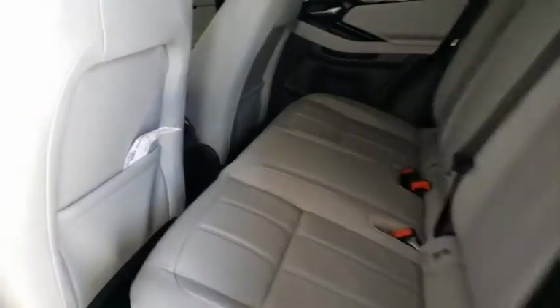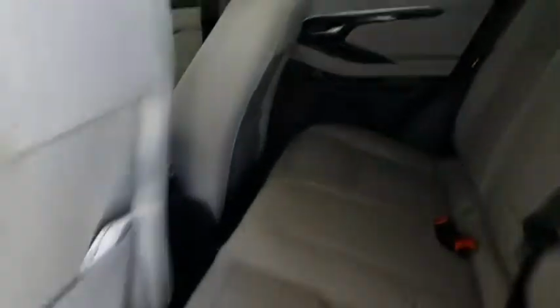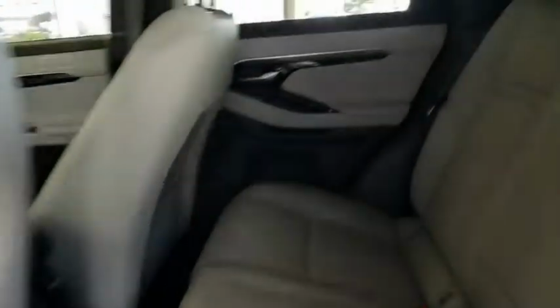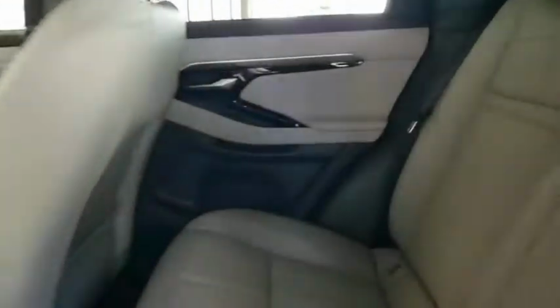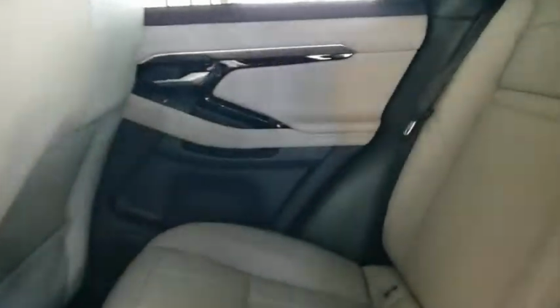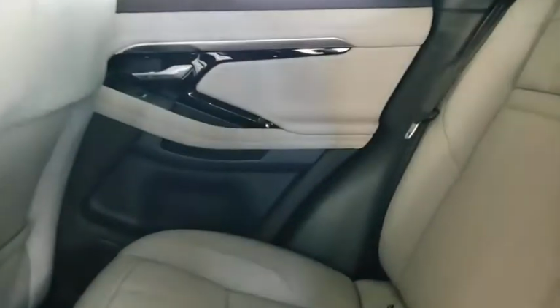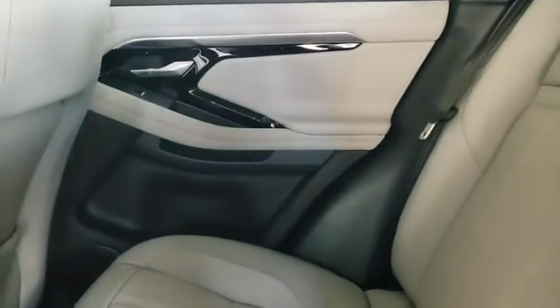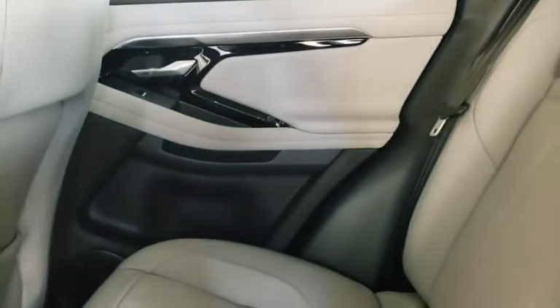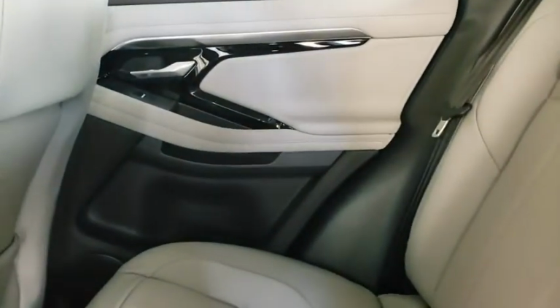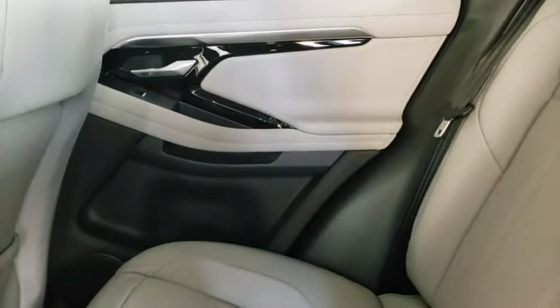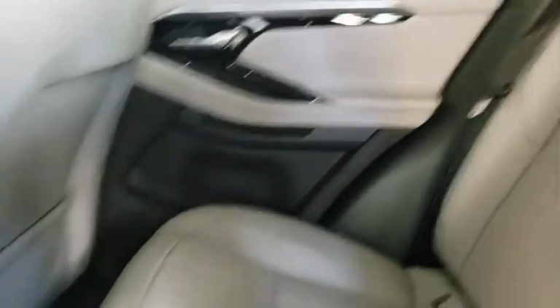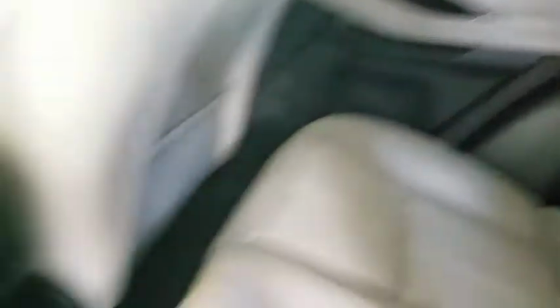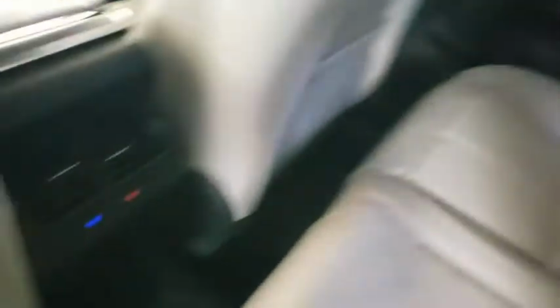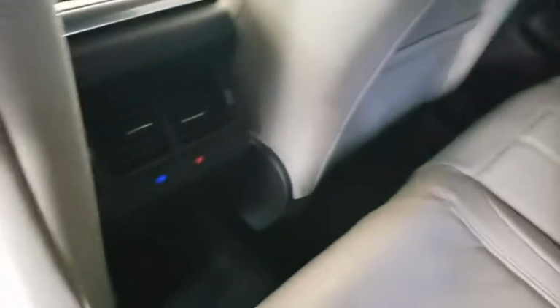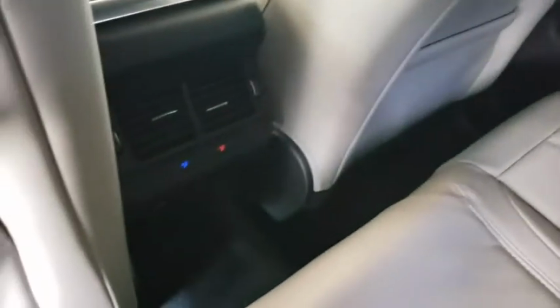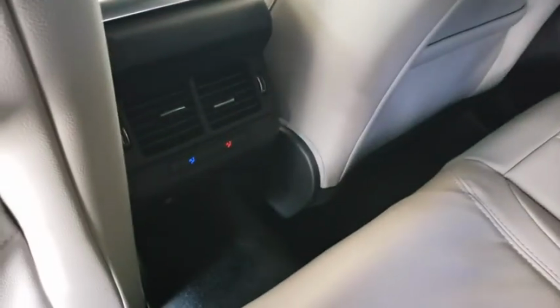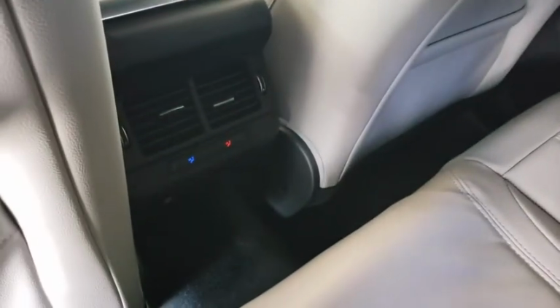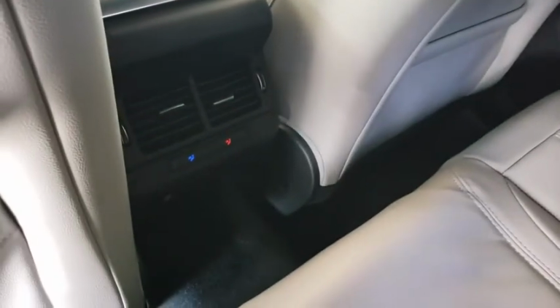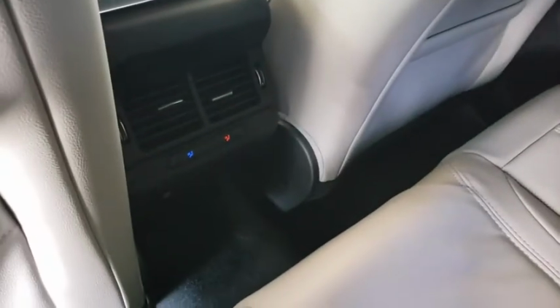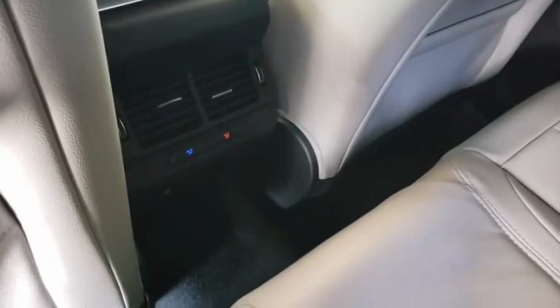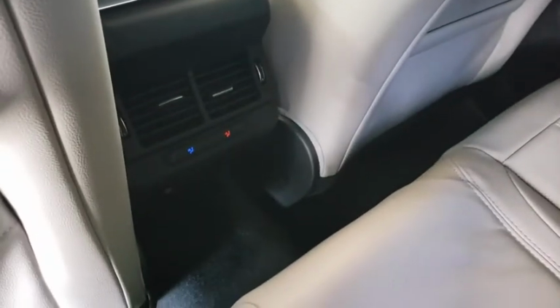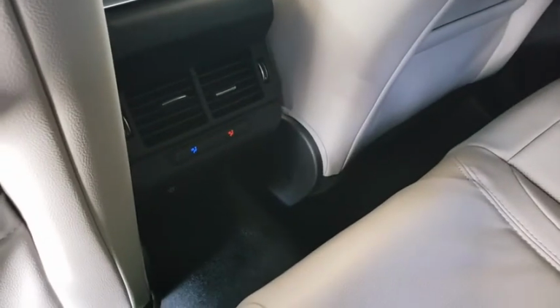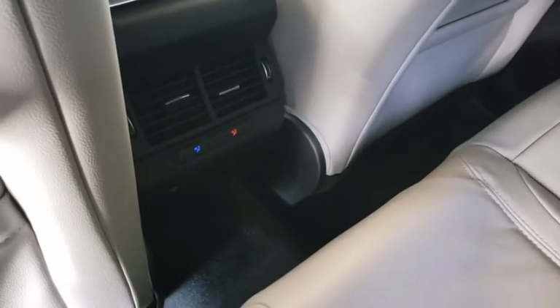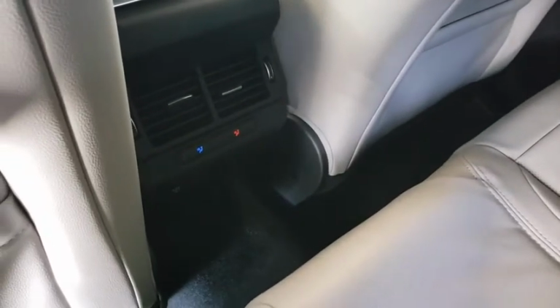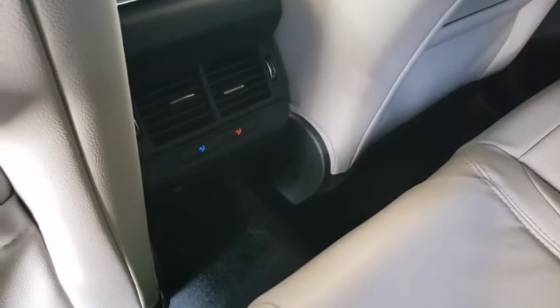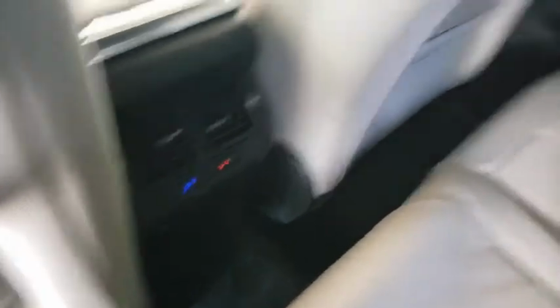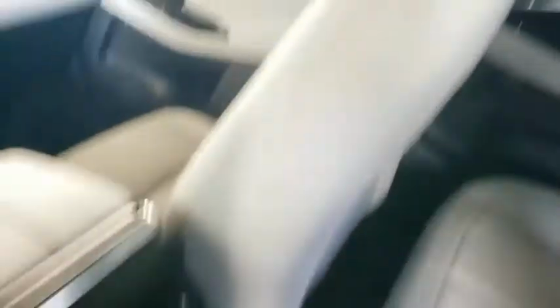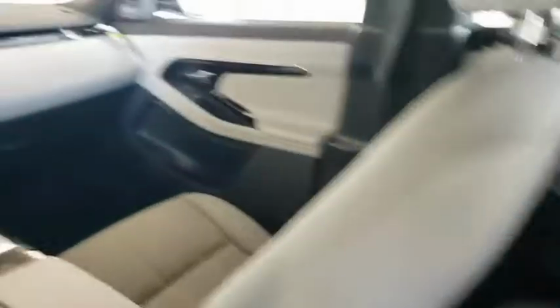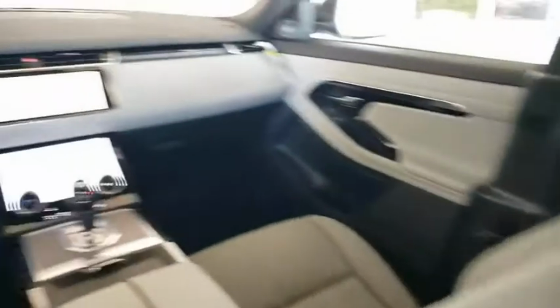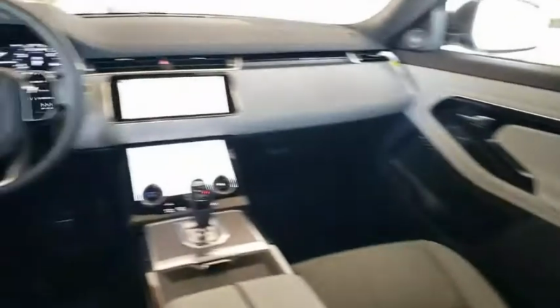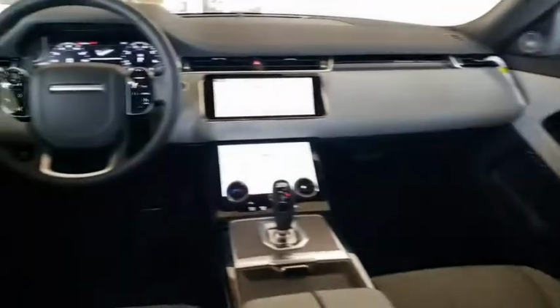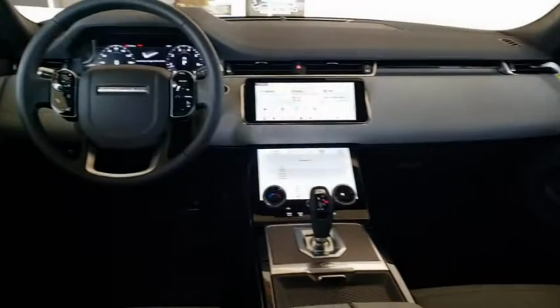Leather-wrapped steering wheel, Bluetooth, adjustable steering wheel, power steering, cruise control, keyless start, four-wheel disc brakes.